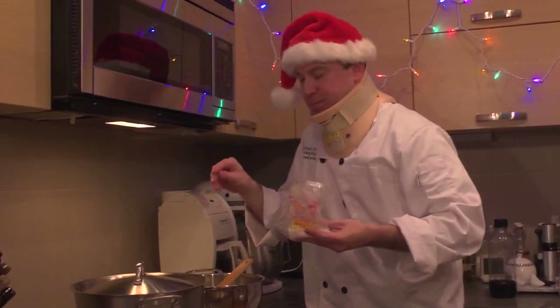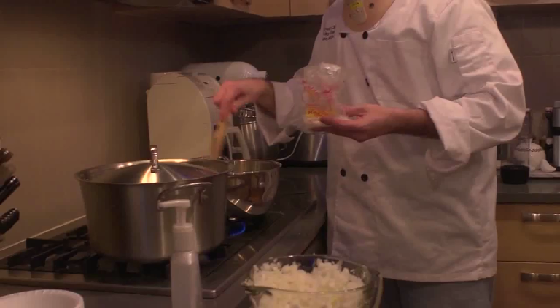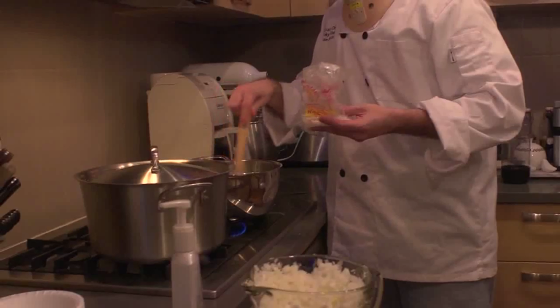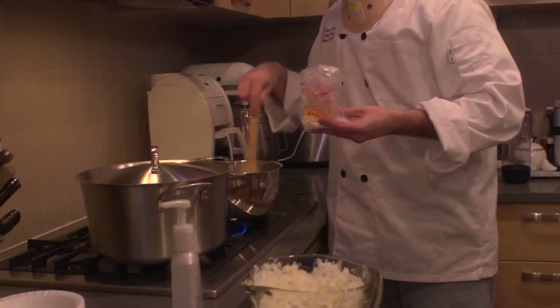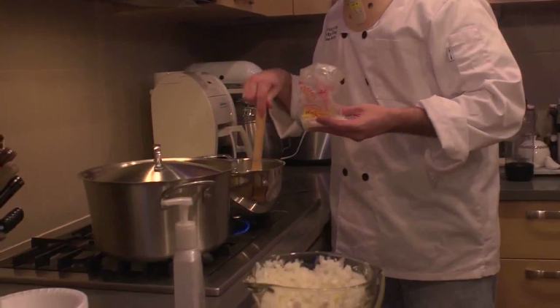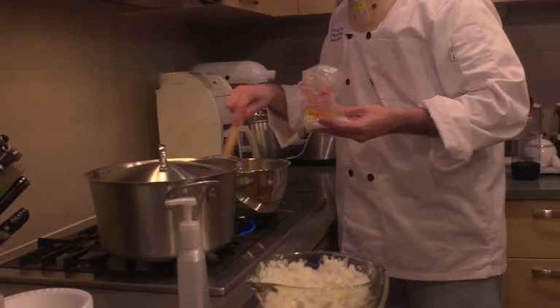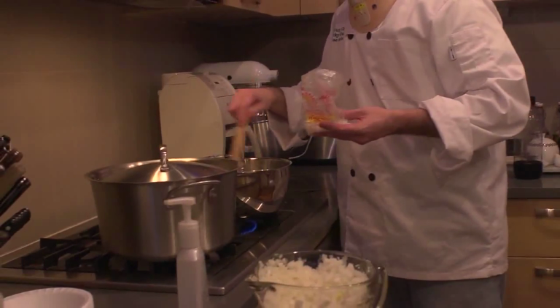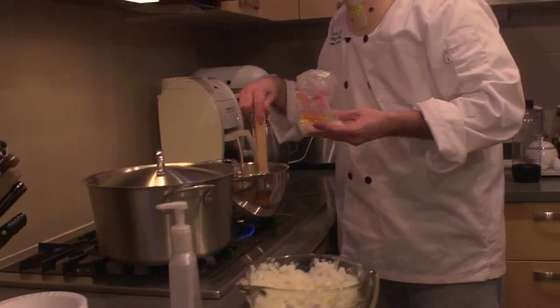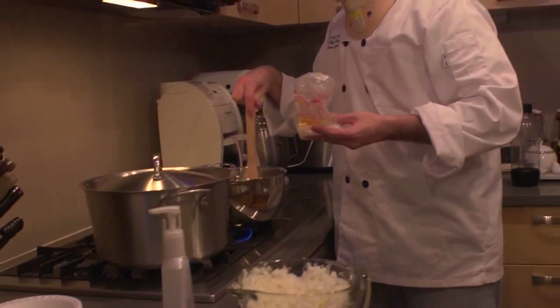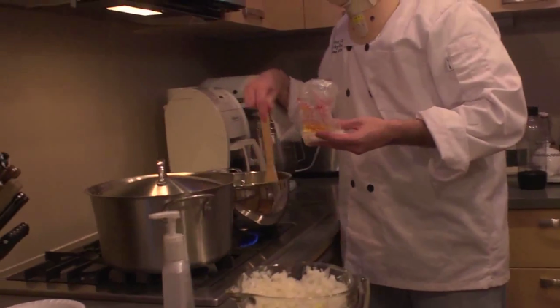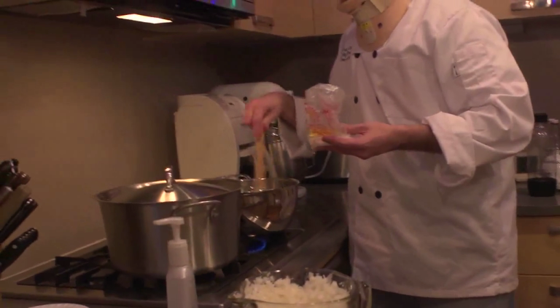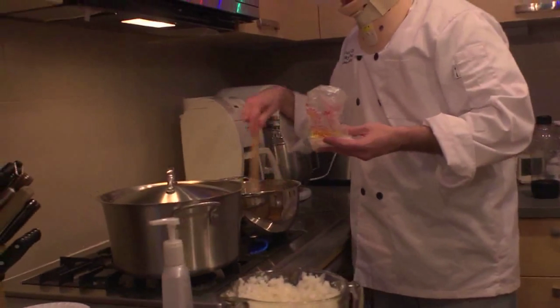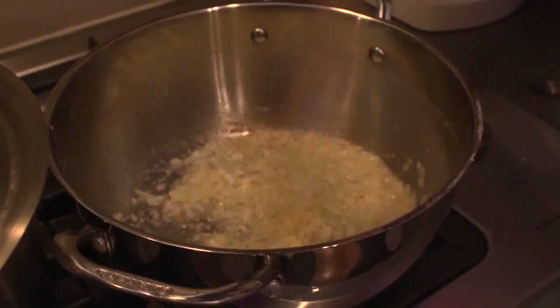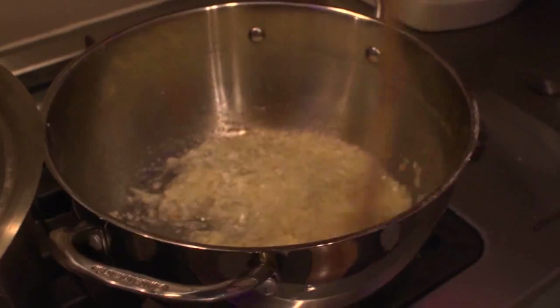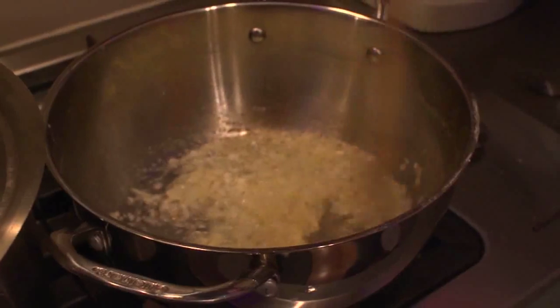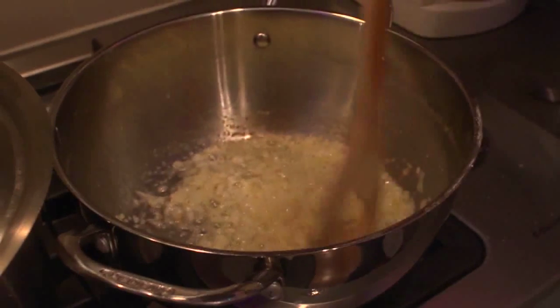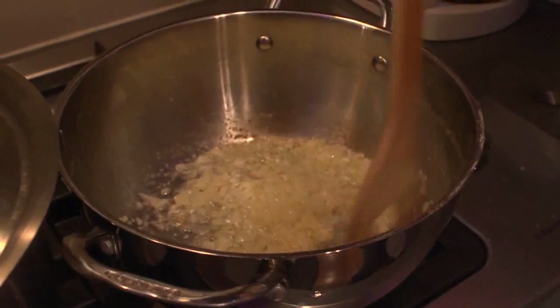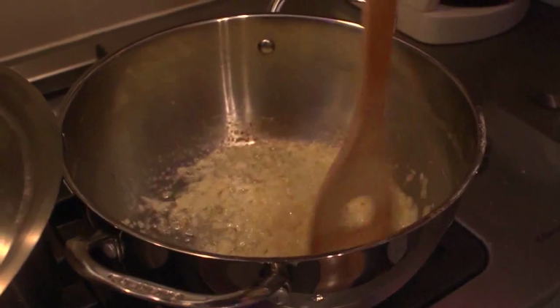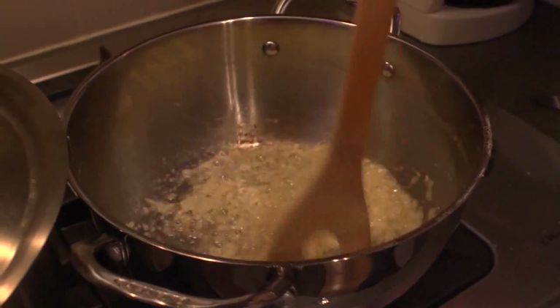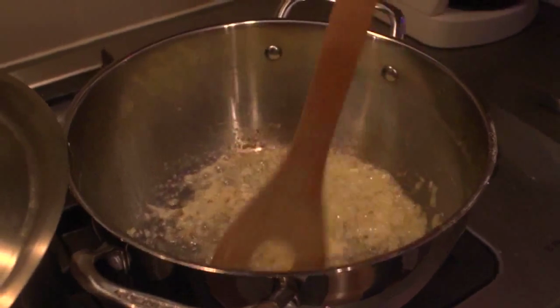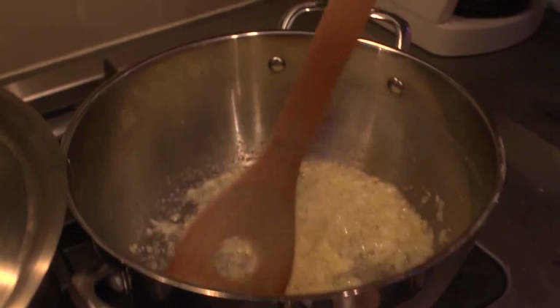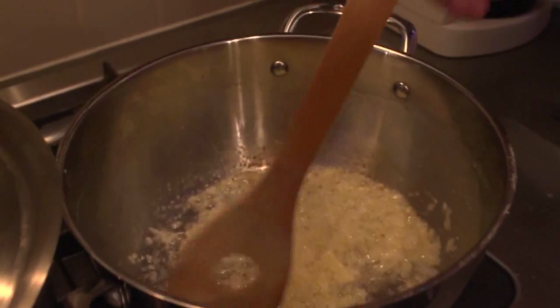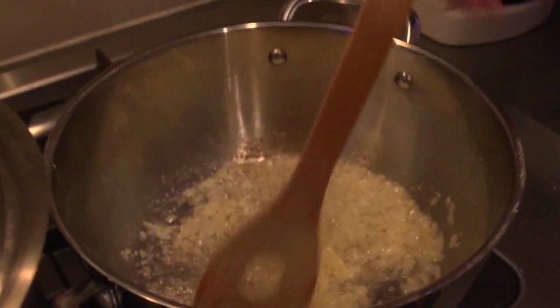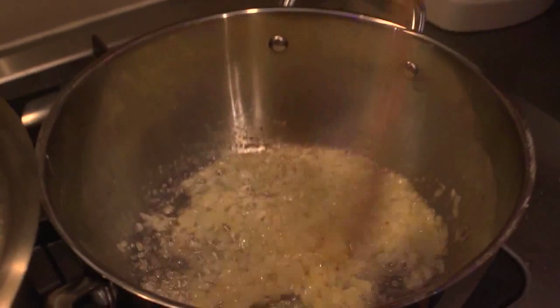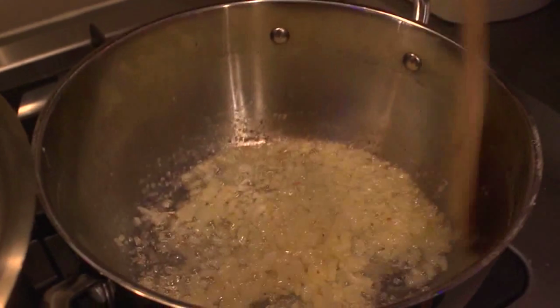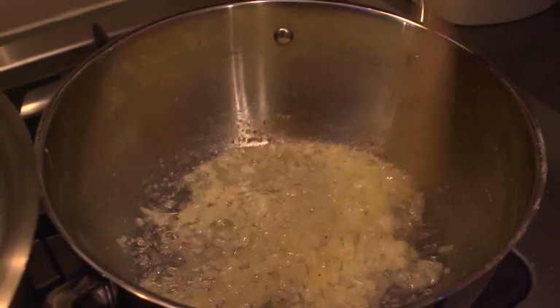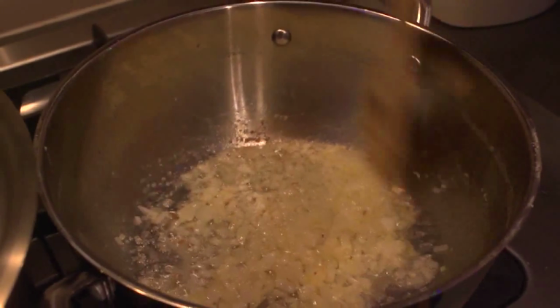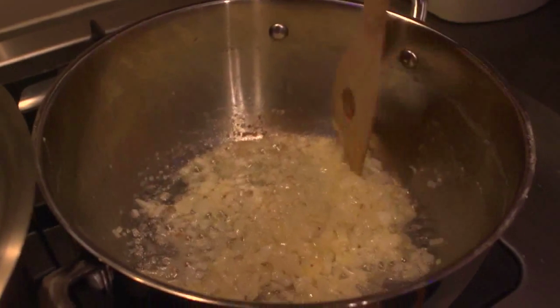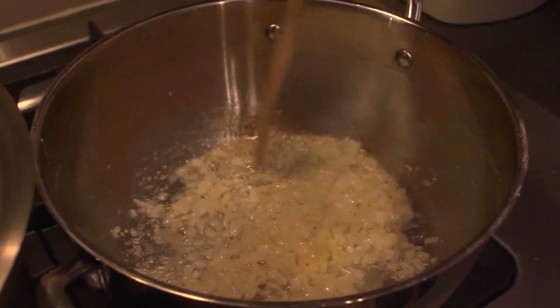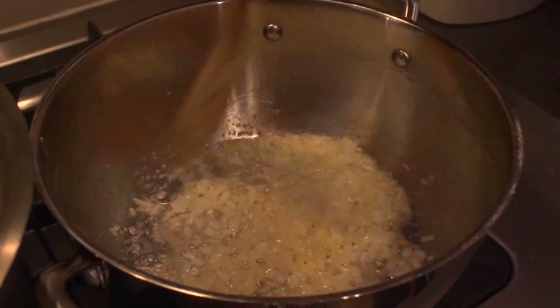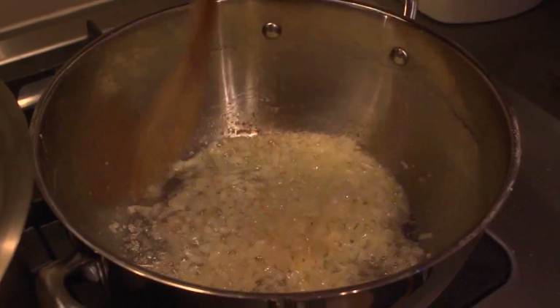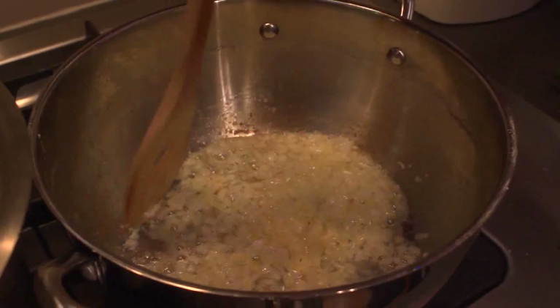I'm just gonna give these a stir — onions and garlic are sautéing in the butter until they become translucent.